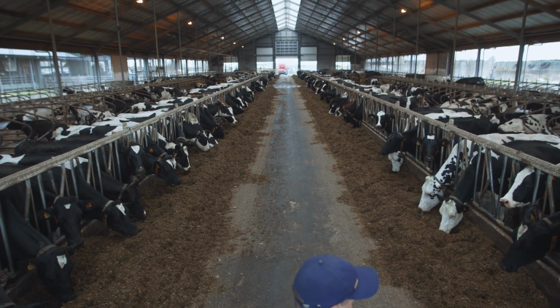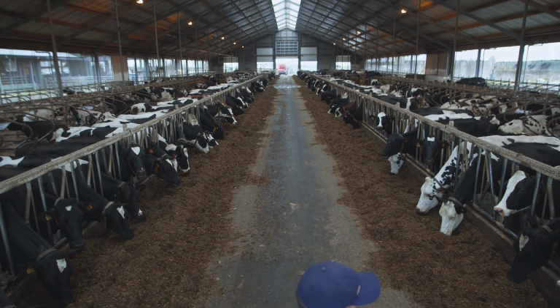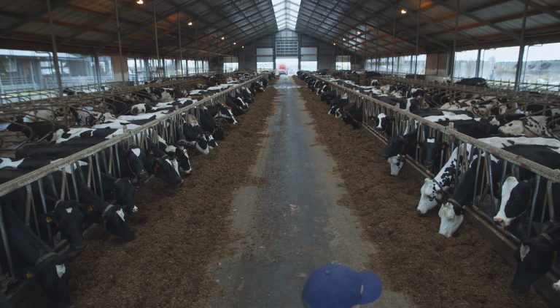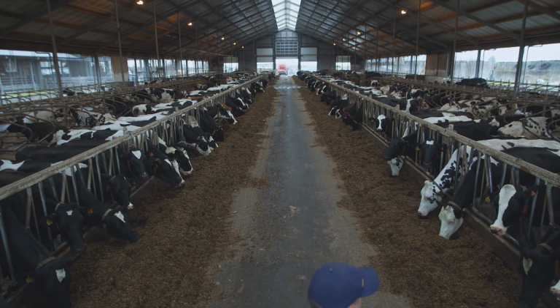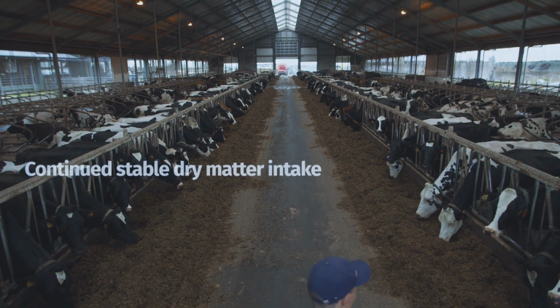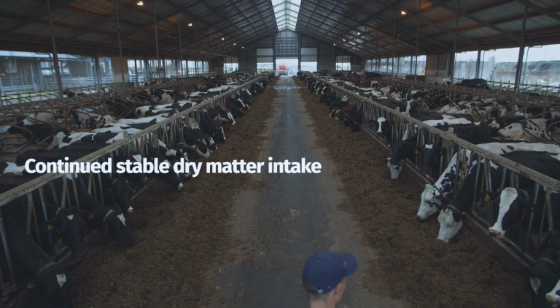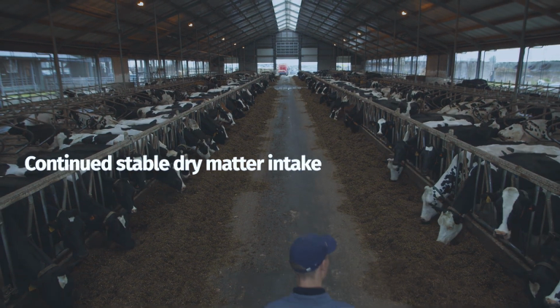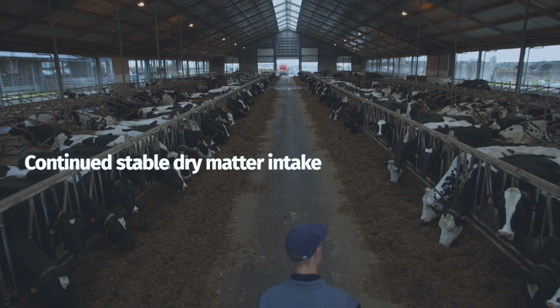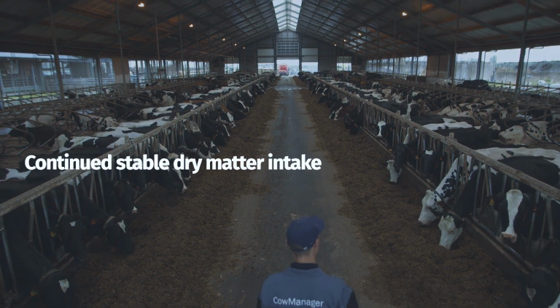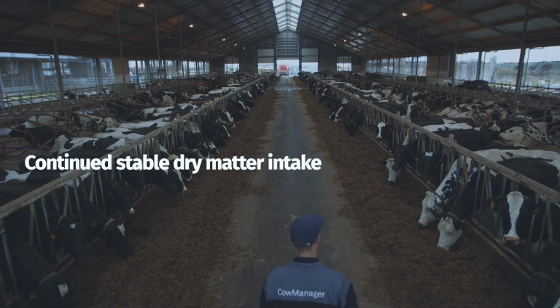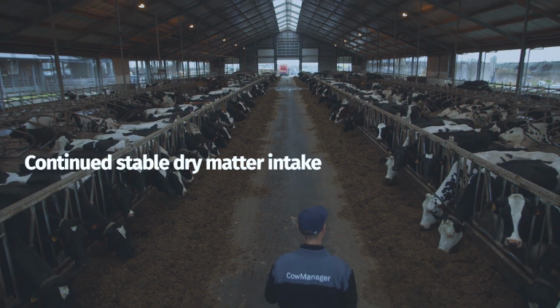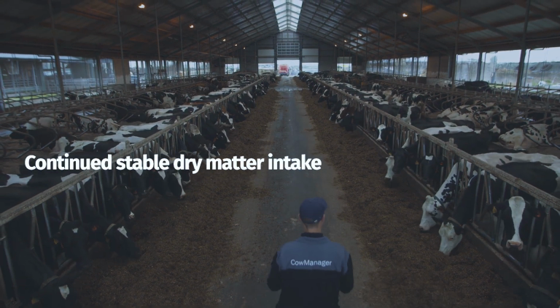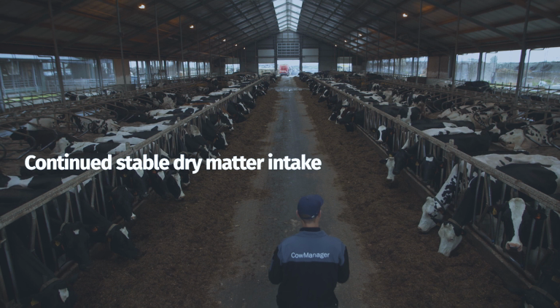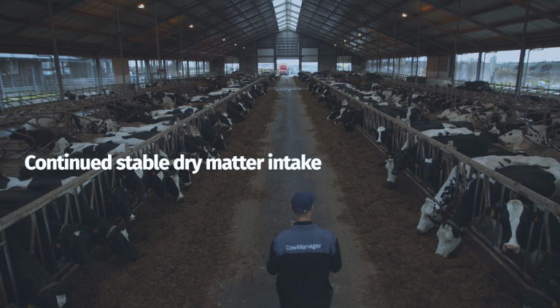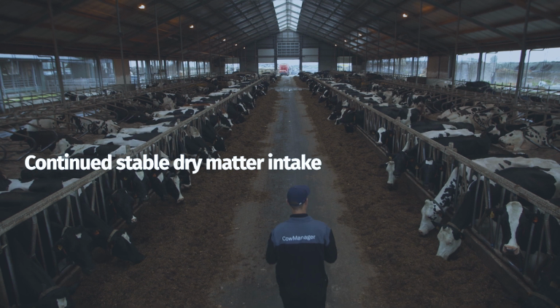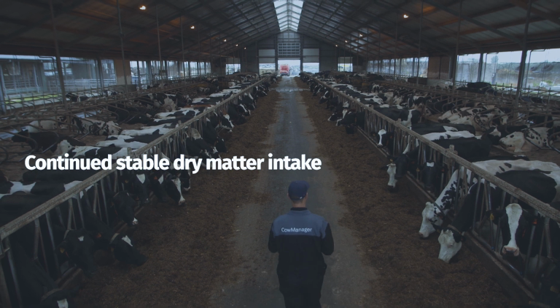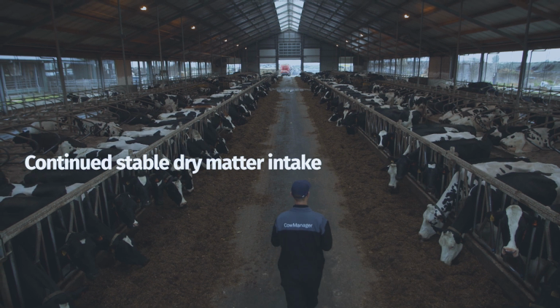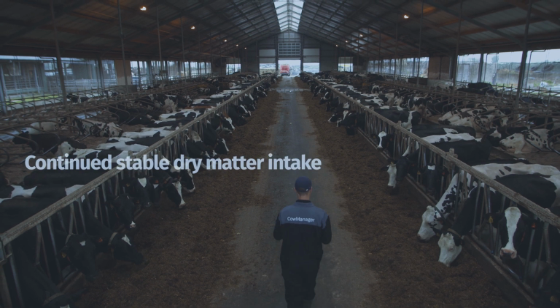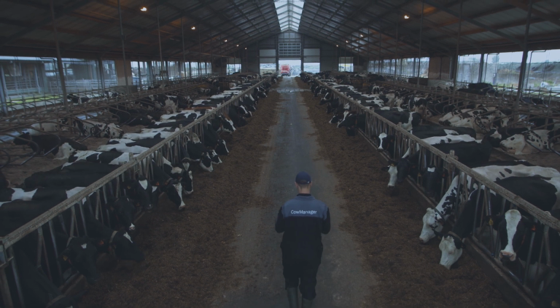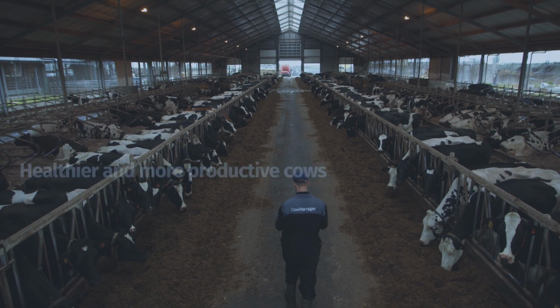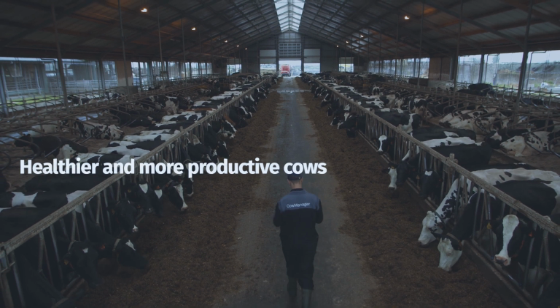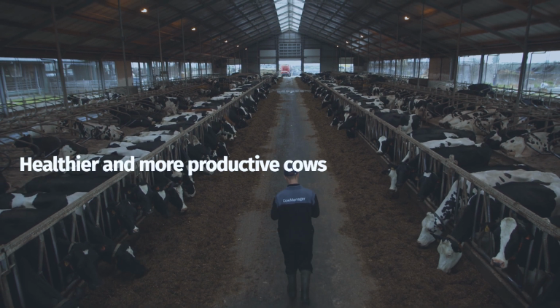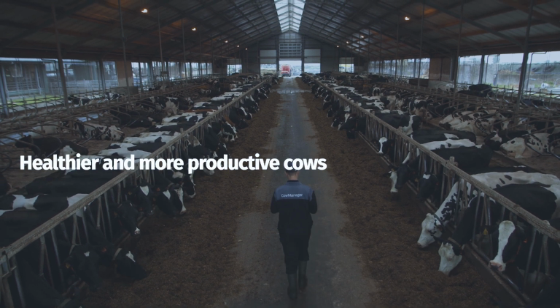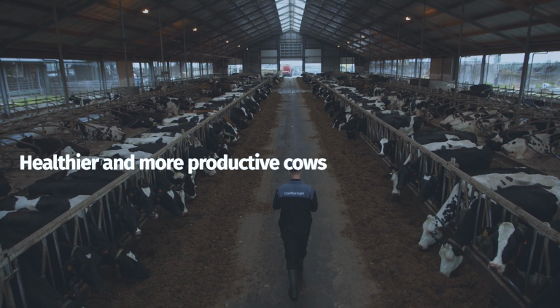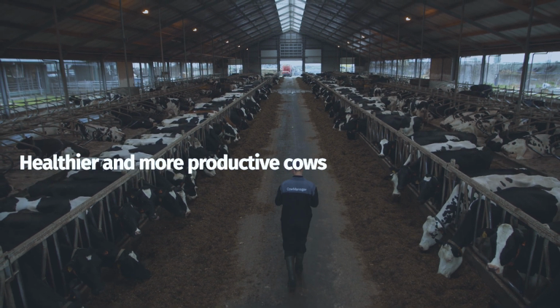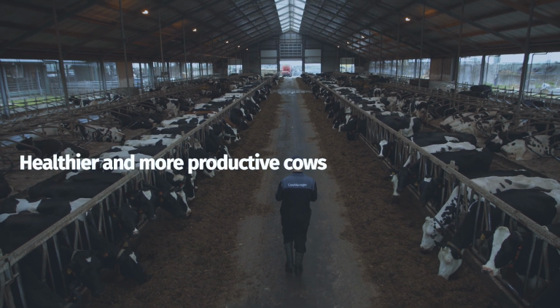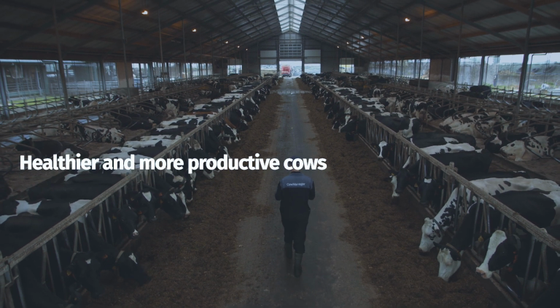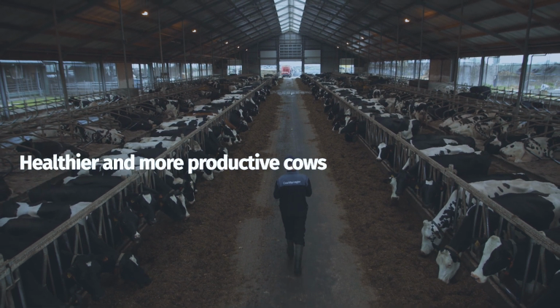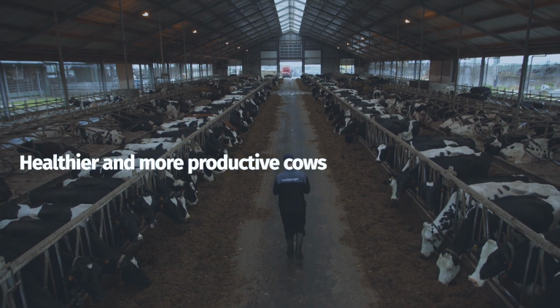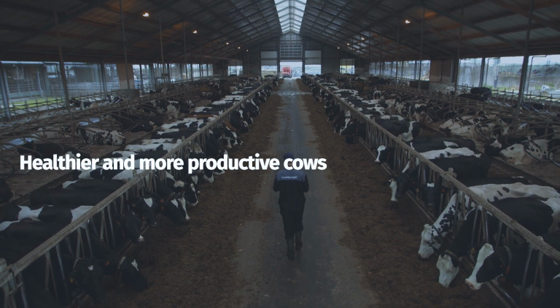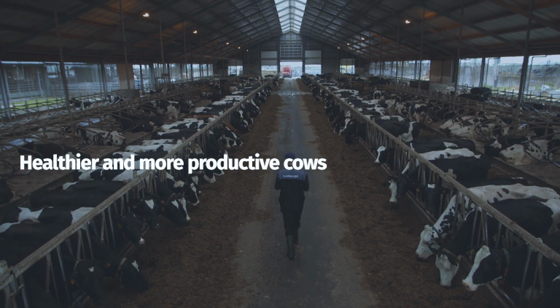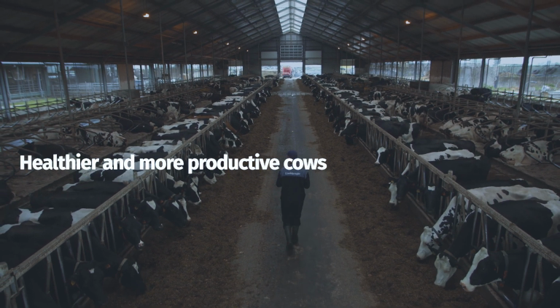Its quick alert and behavior insights allow you to take measures in time to head off heat stress. This results in continued, stable dry matter intake and healthier, more productive cows.